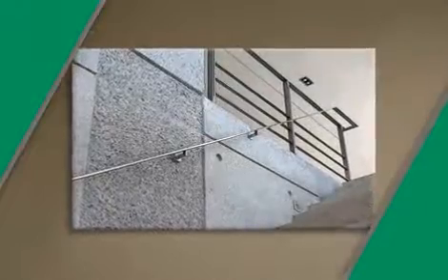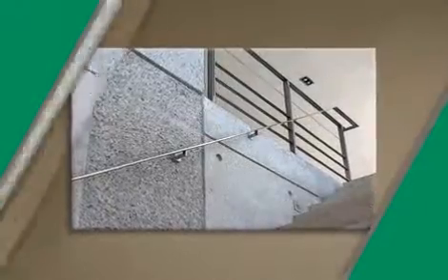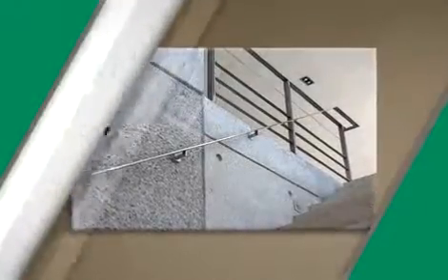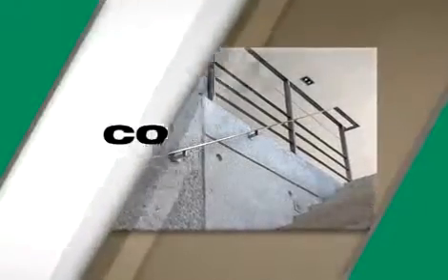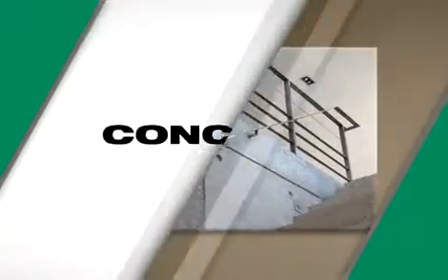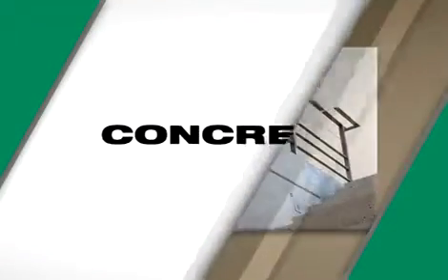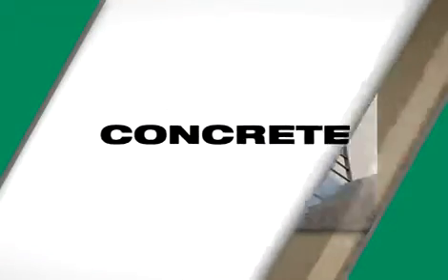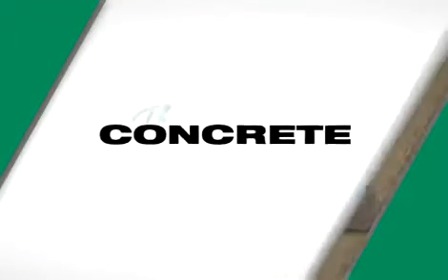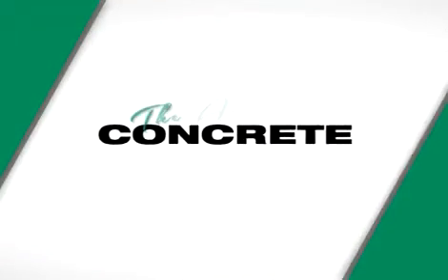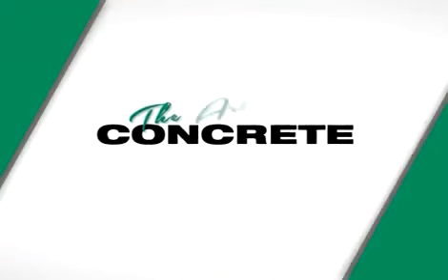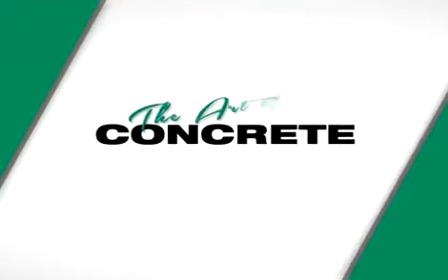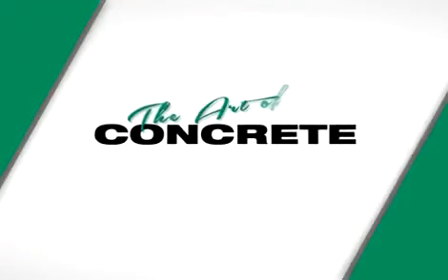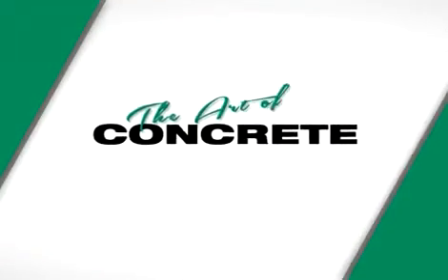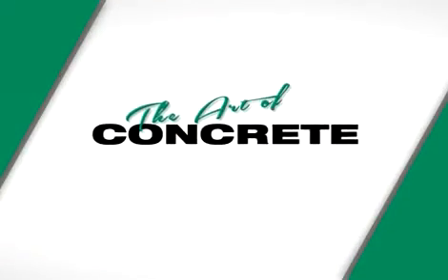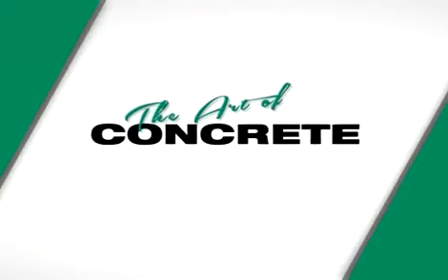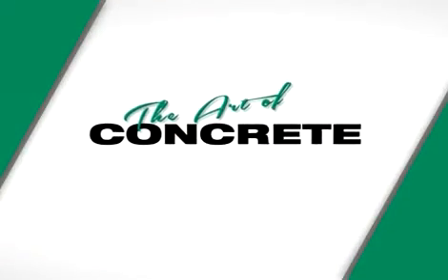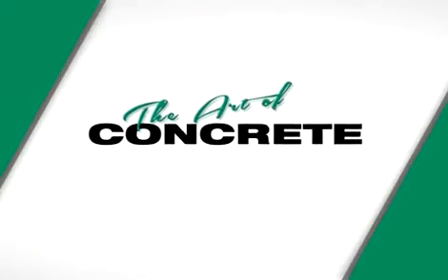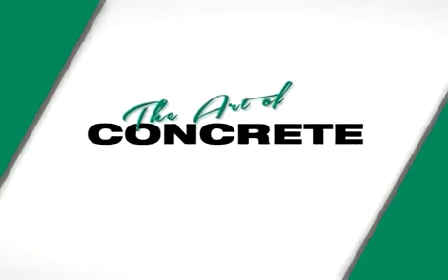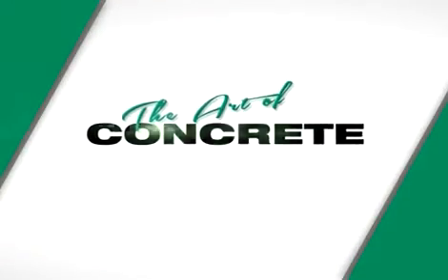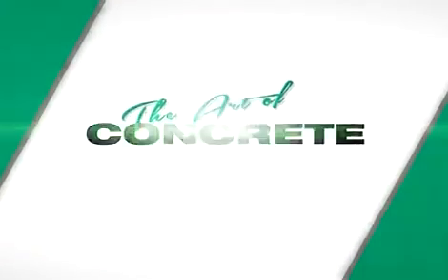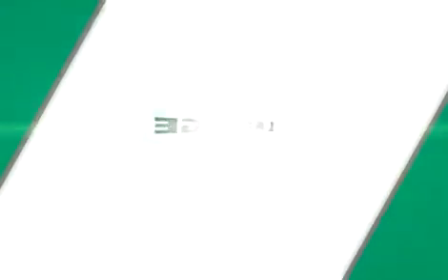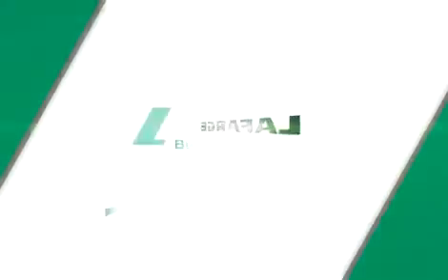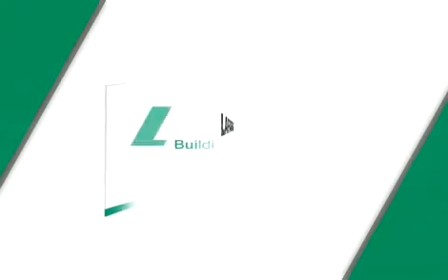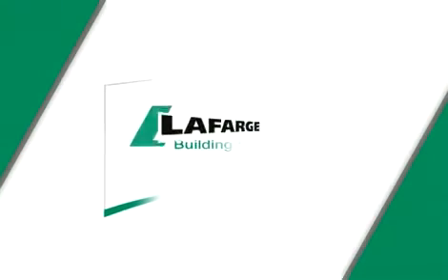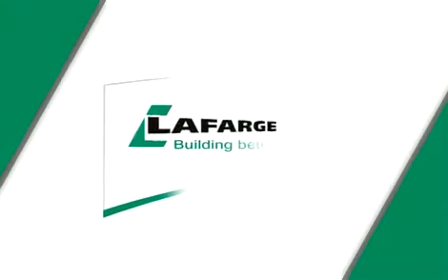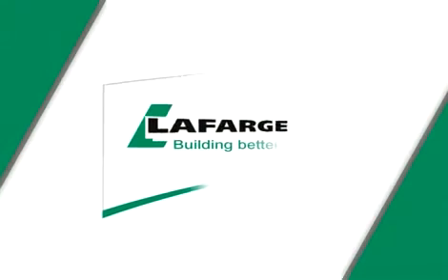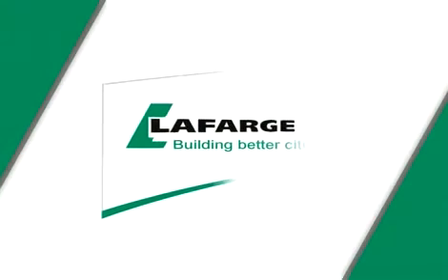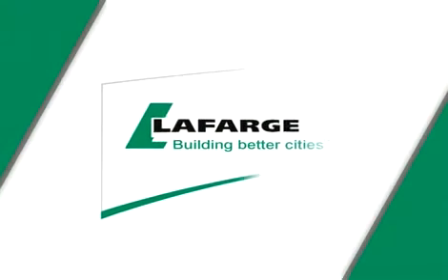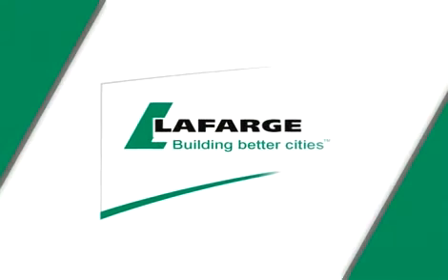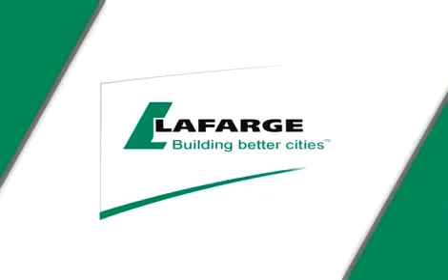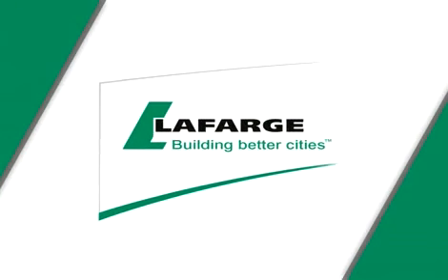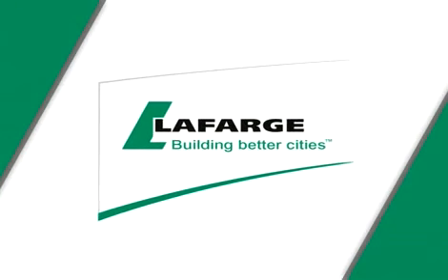The Art of Concrete was made possible by LeFage. LeFage — building better cities.